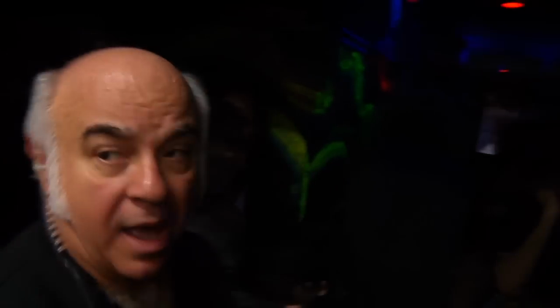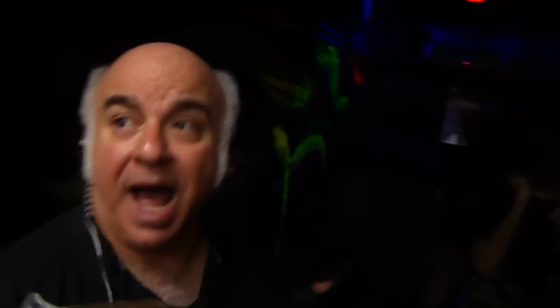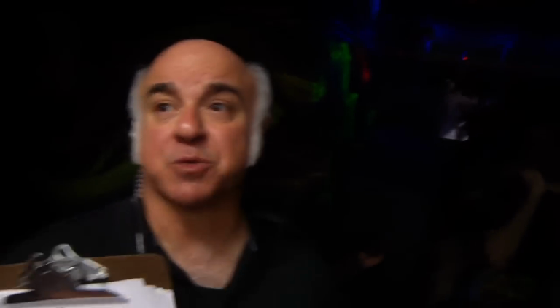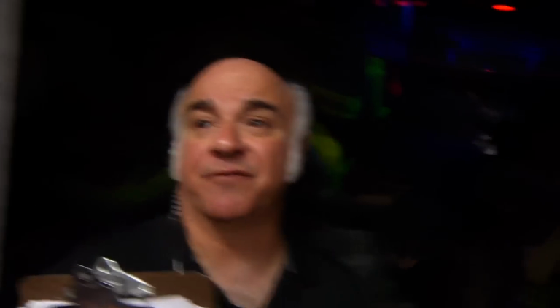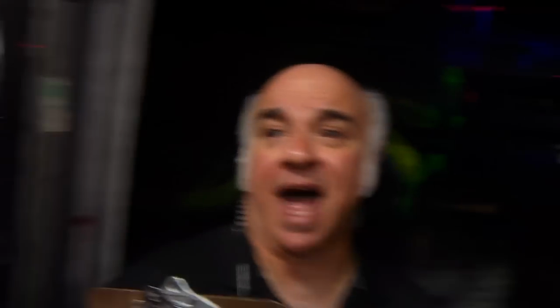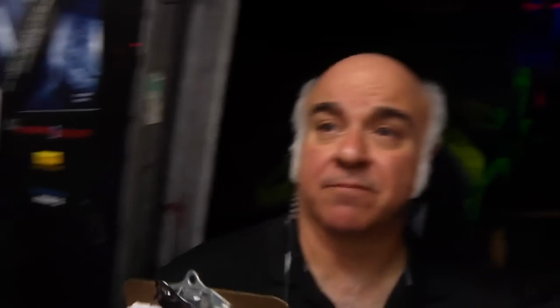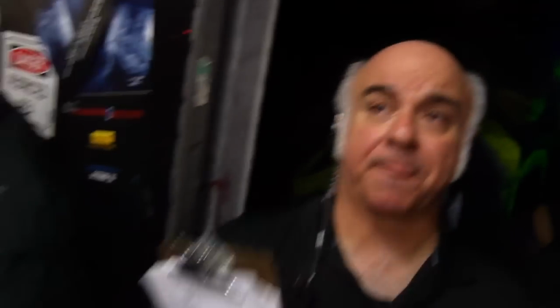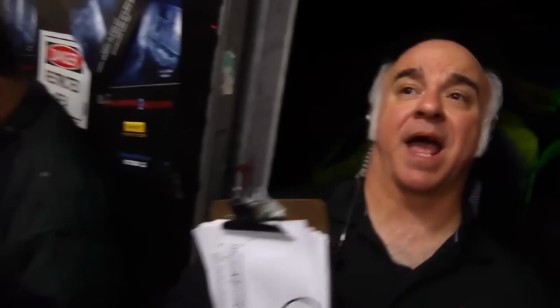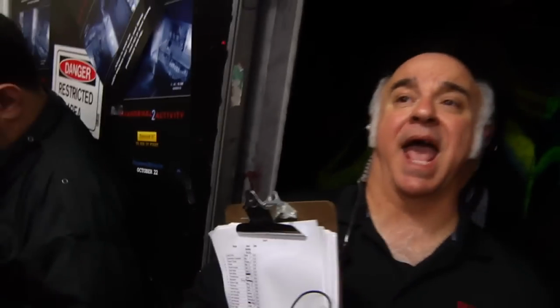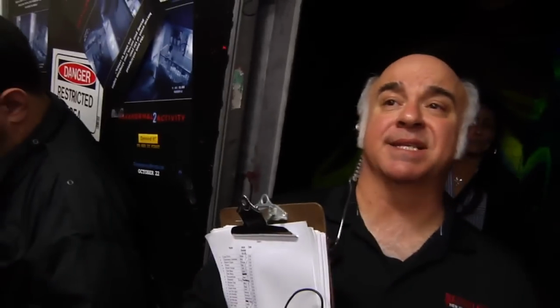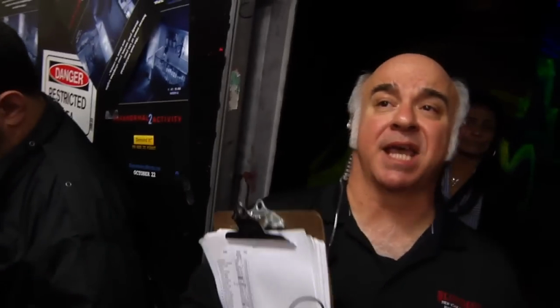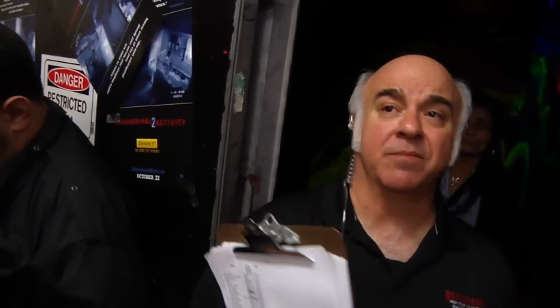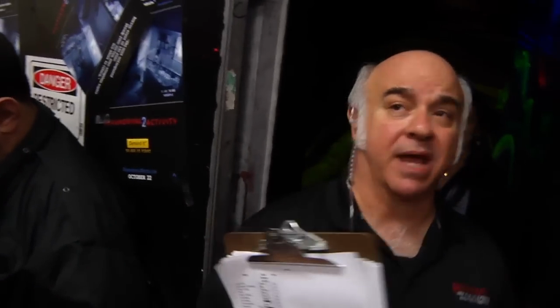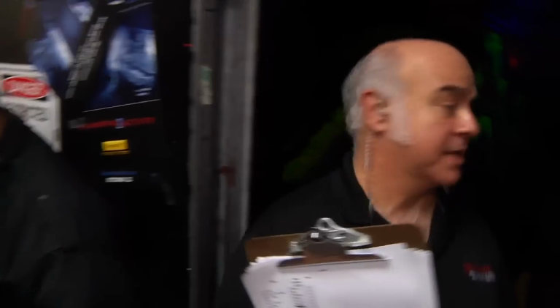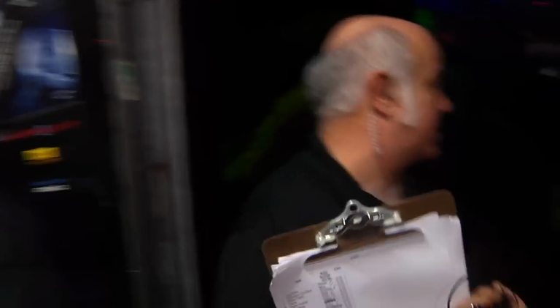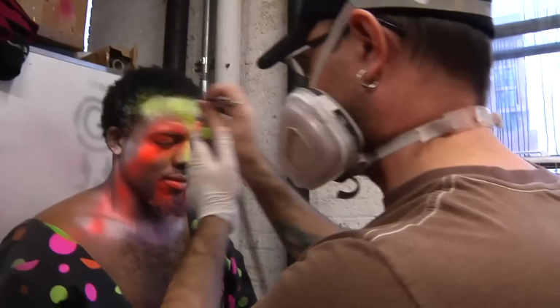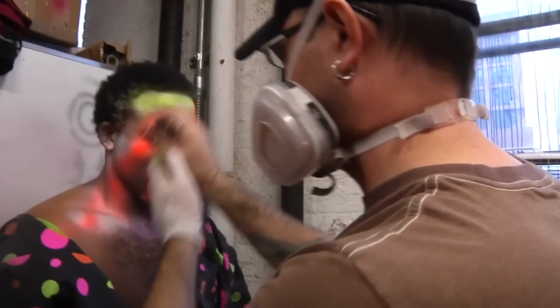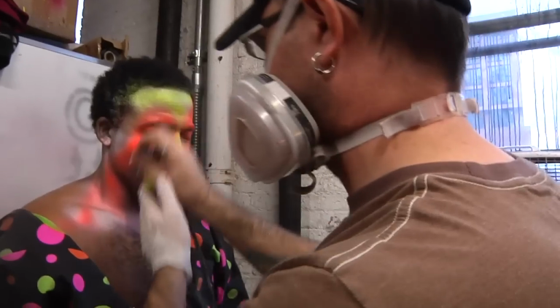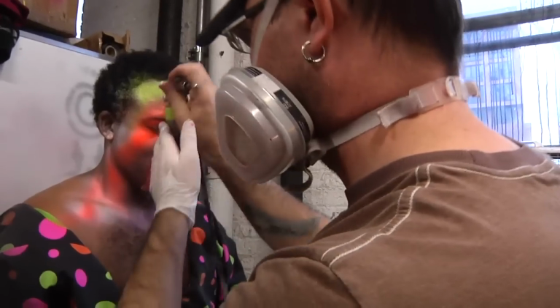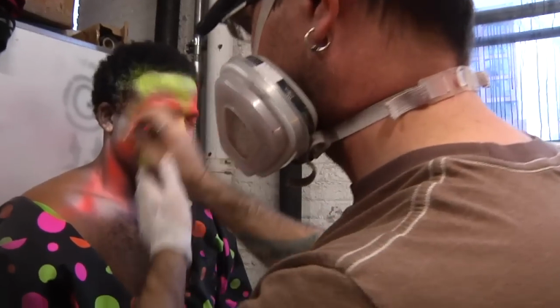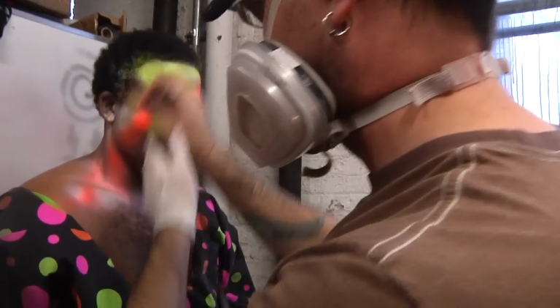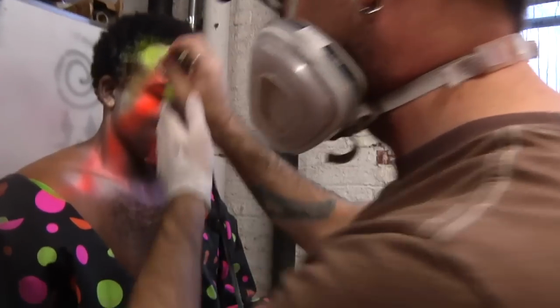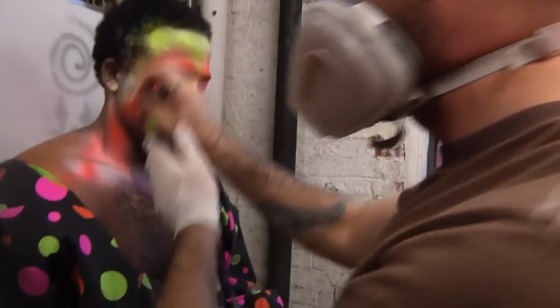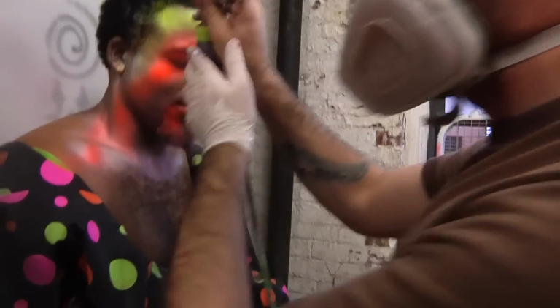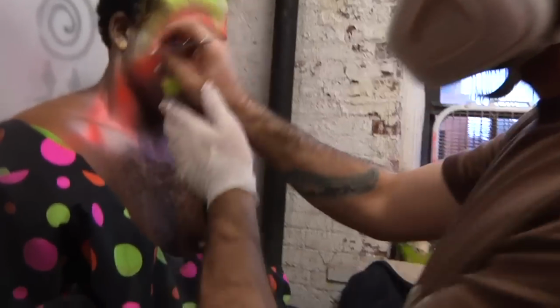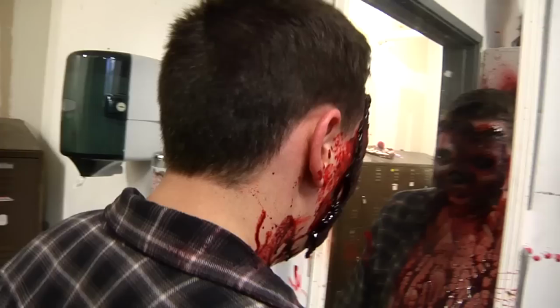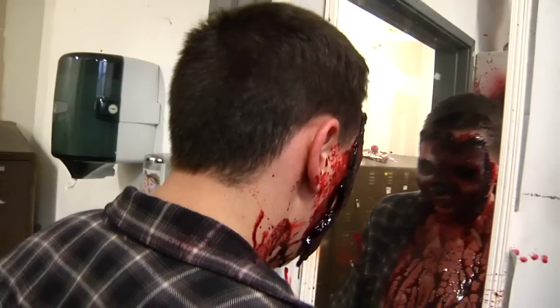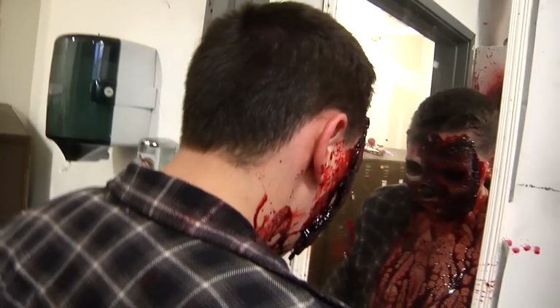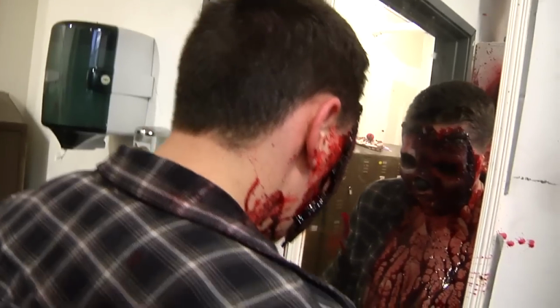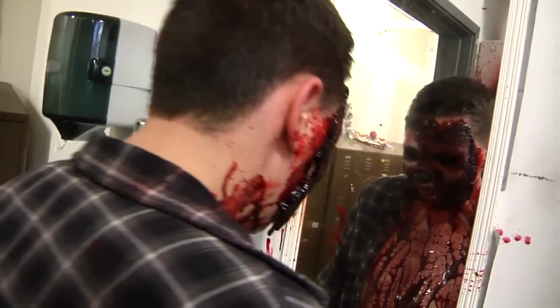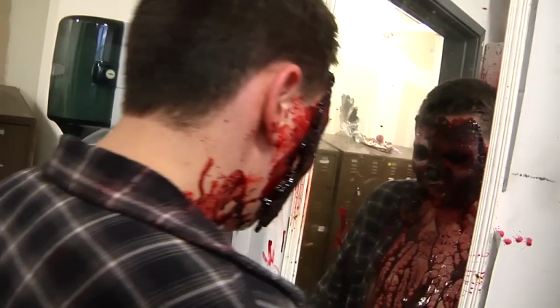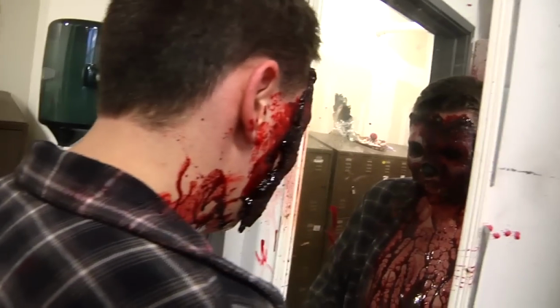Guys, we've got 18 minutes. So let's make it quick and dirty.